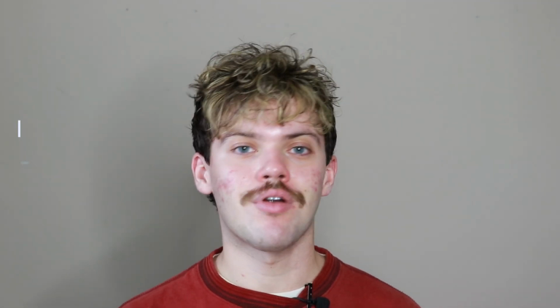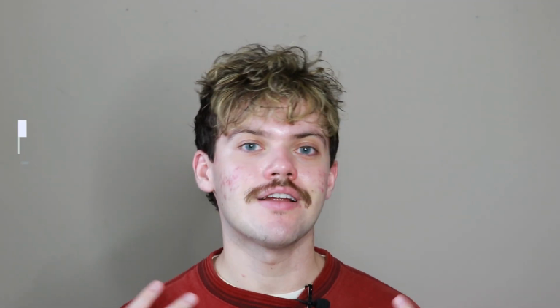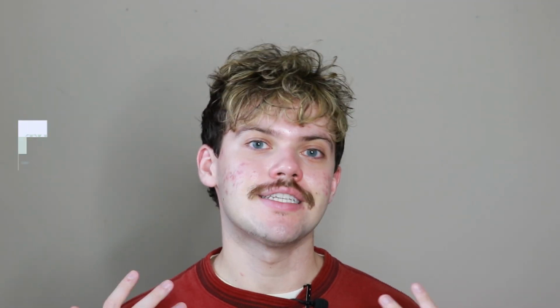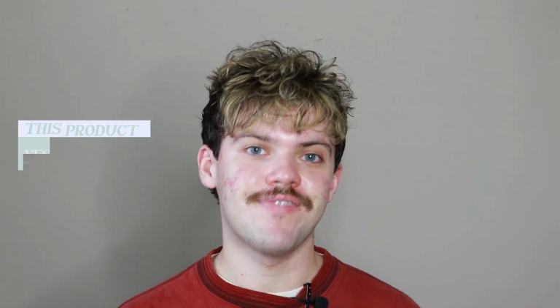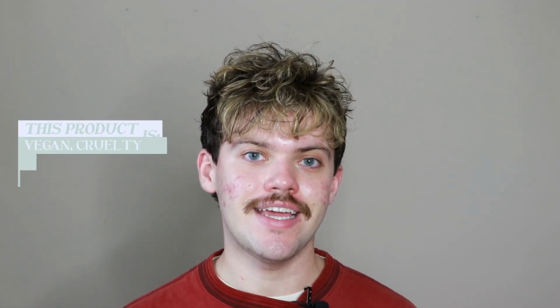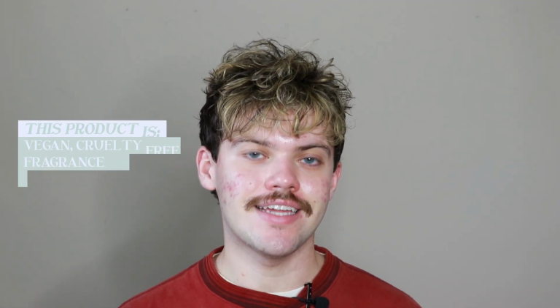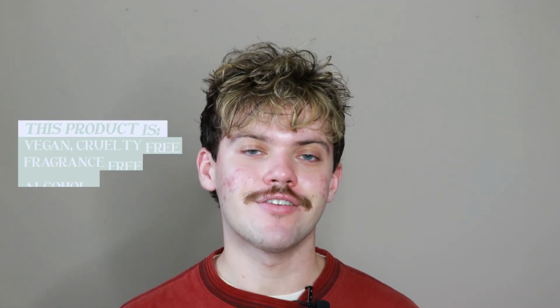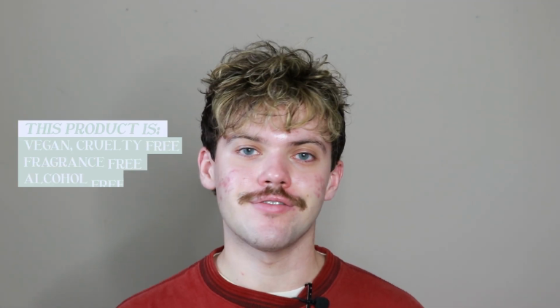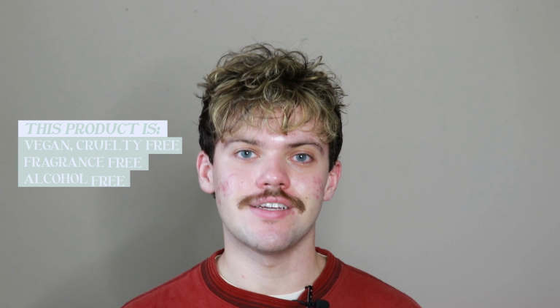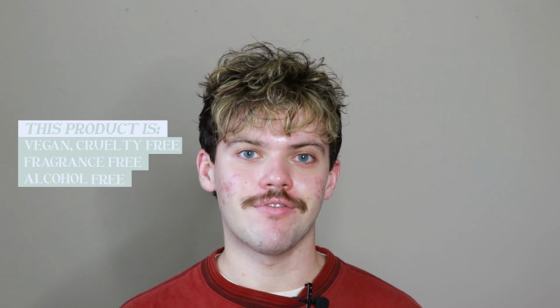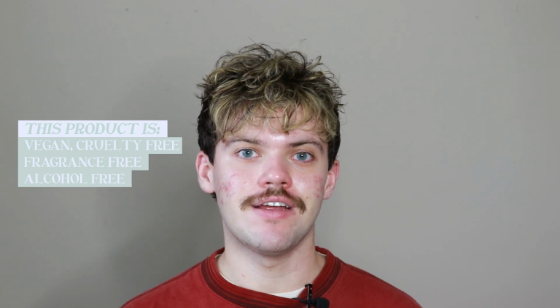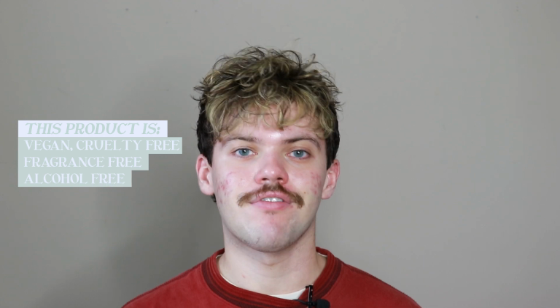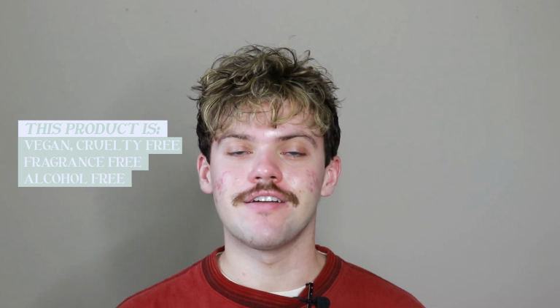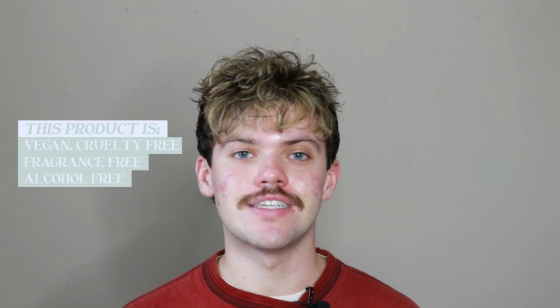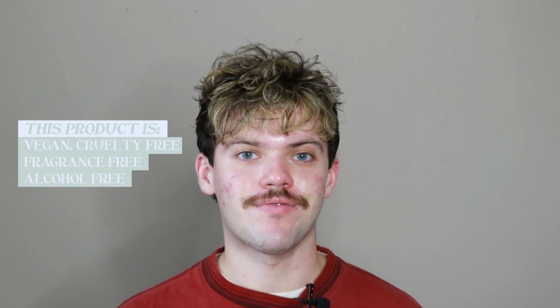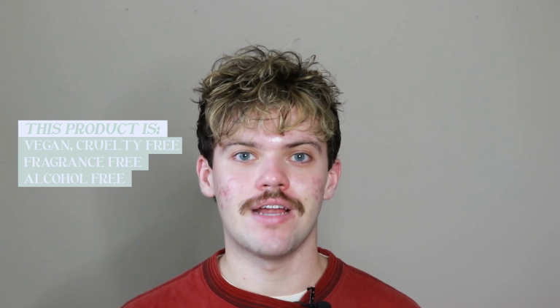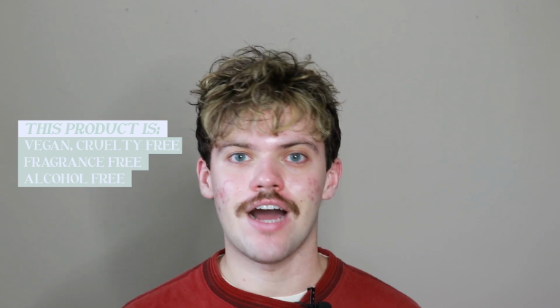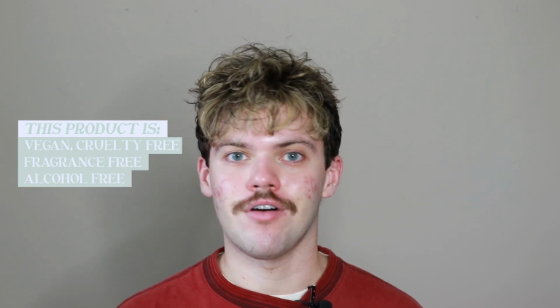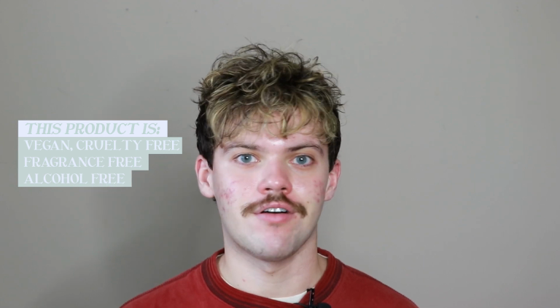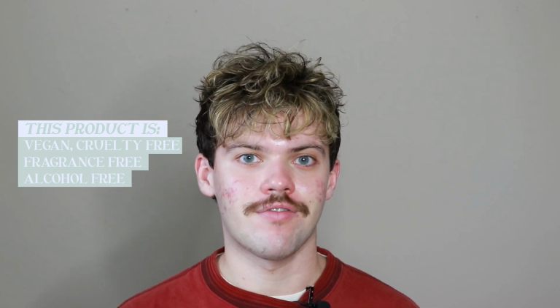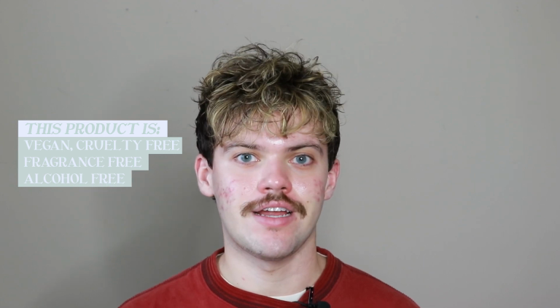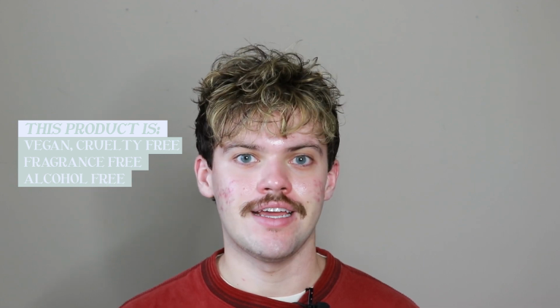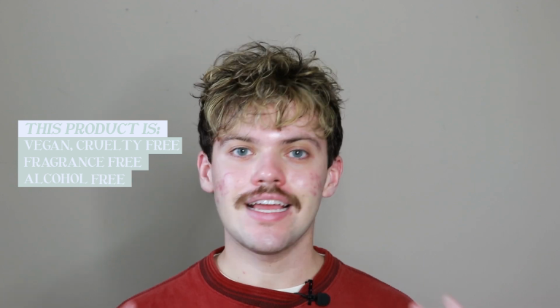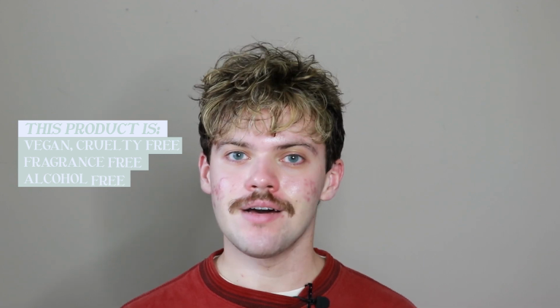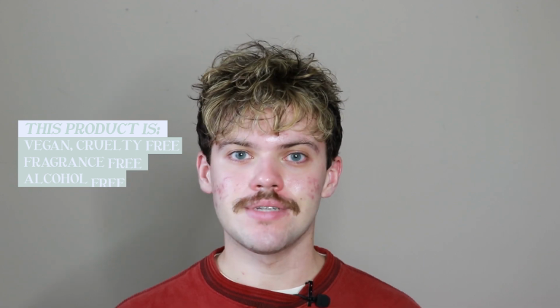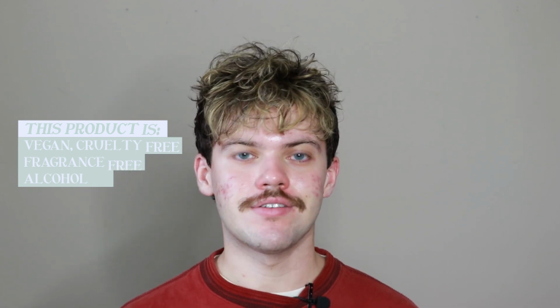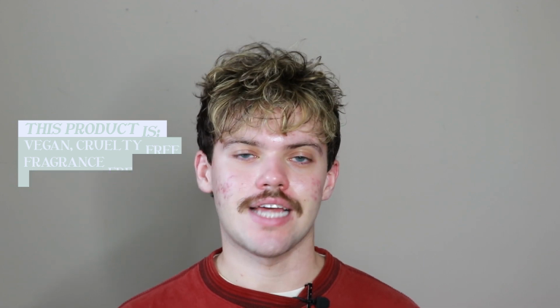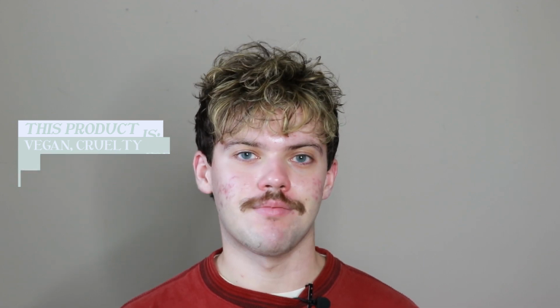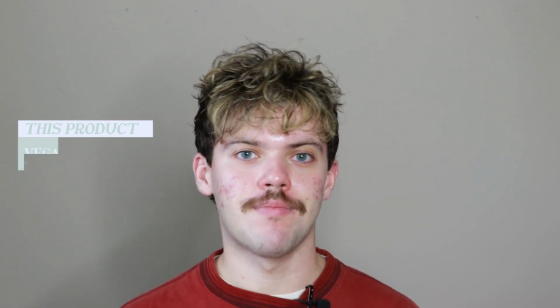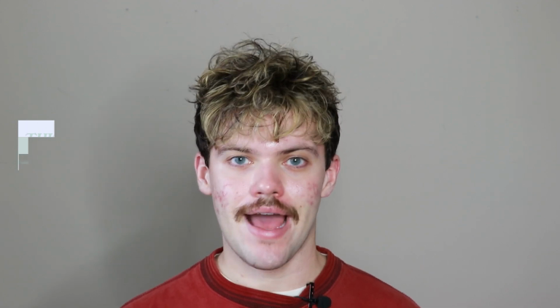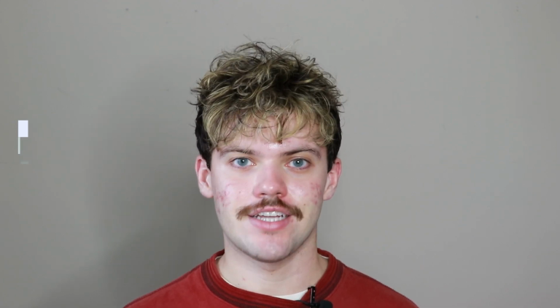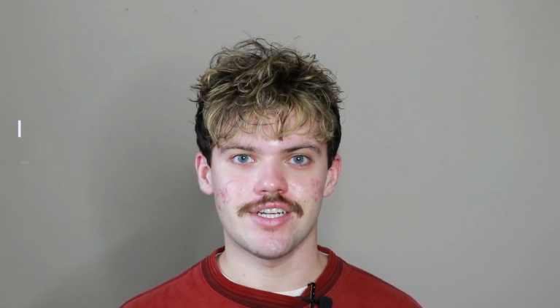This product is vegan, cruelty-free, fragrance-free, alcohol-free, and comes in recyclable packaging.